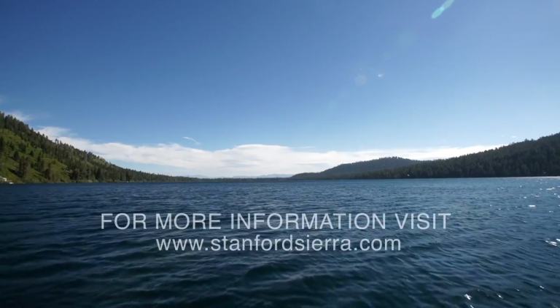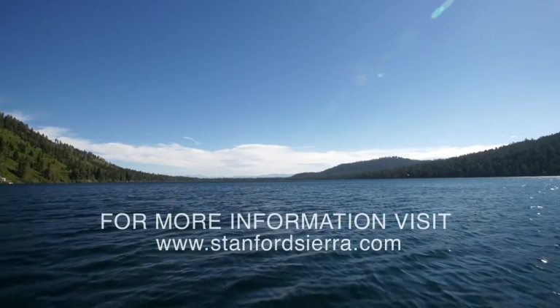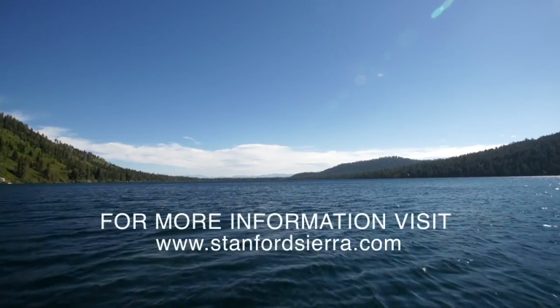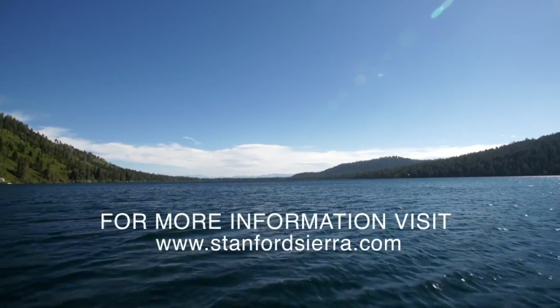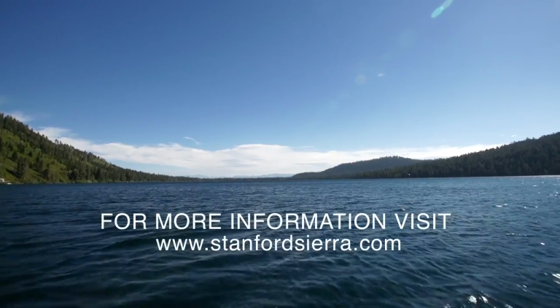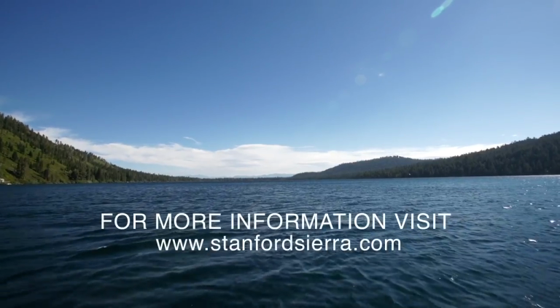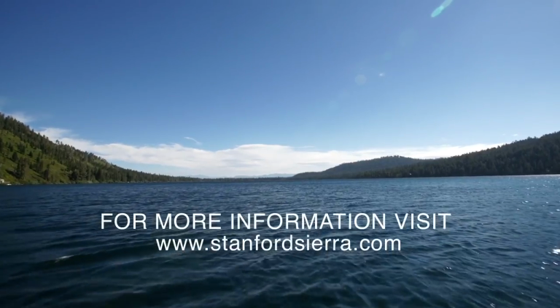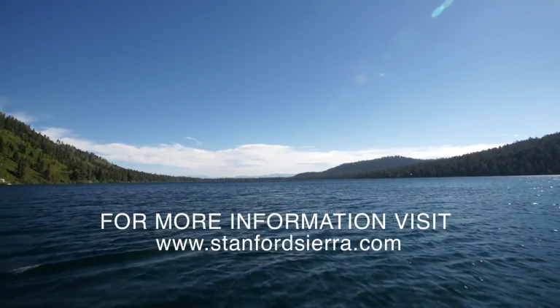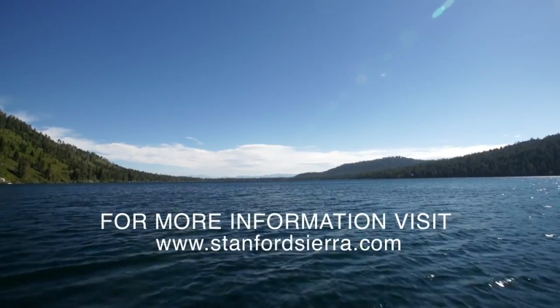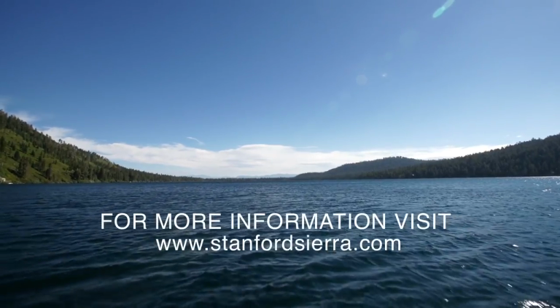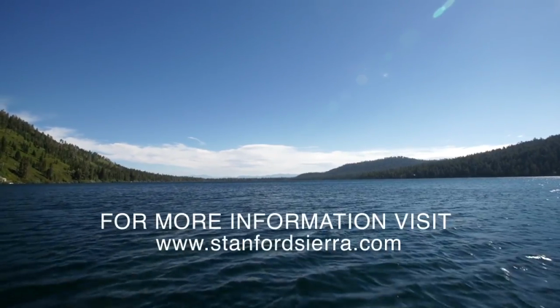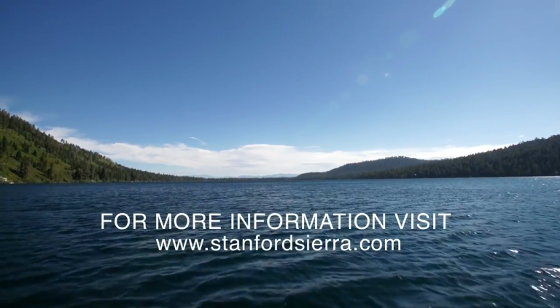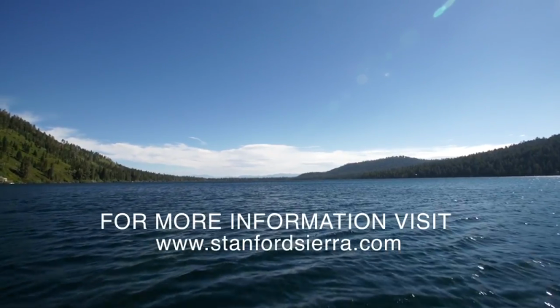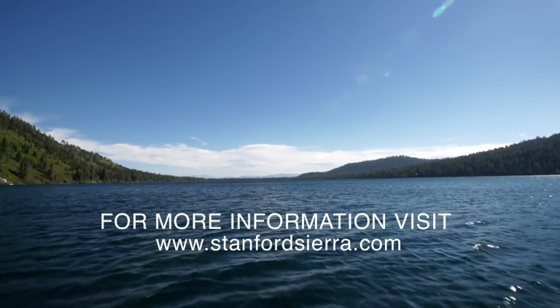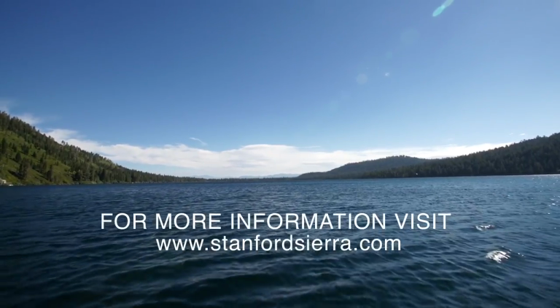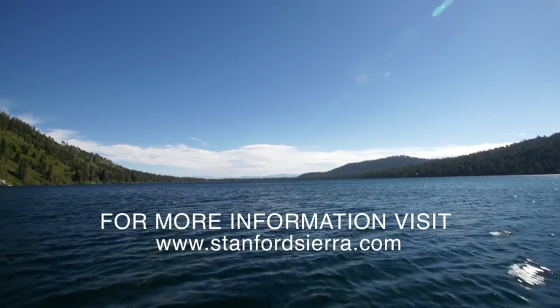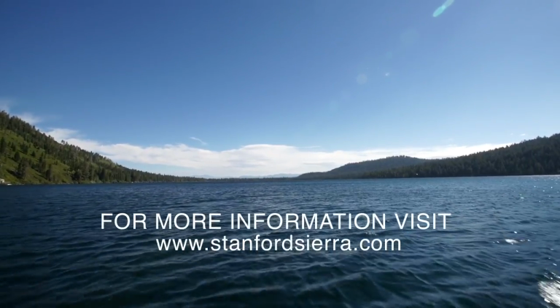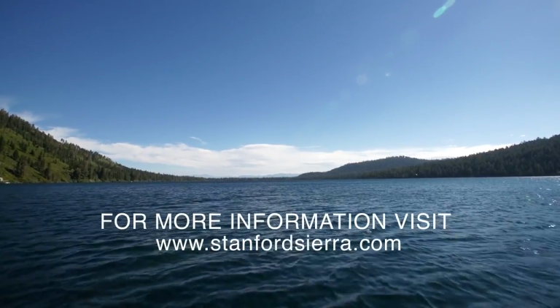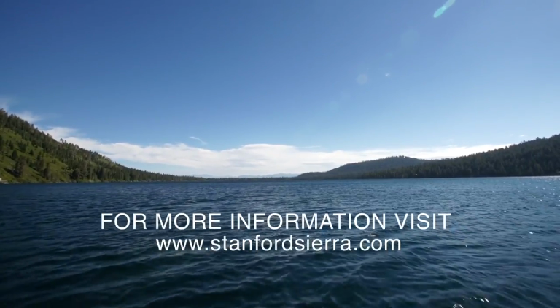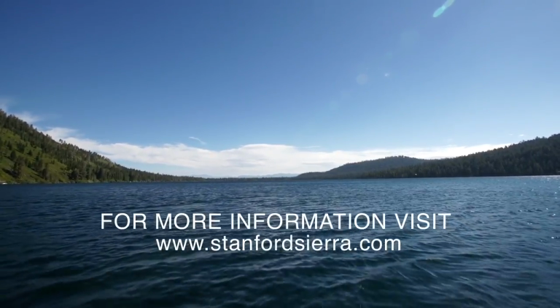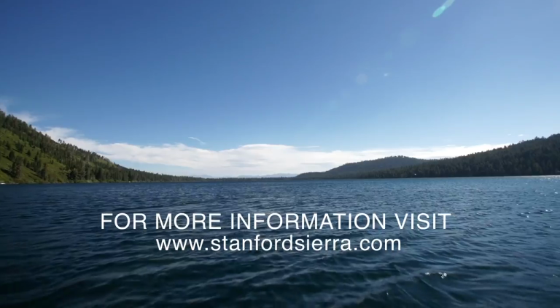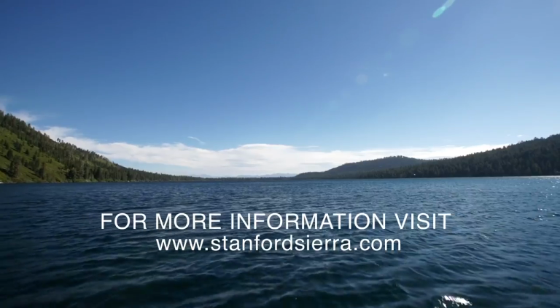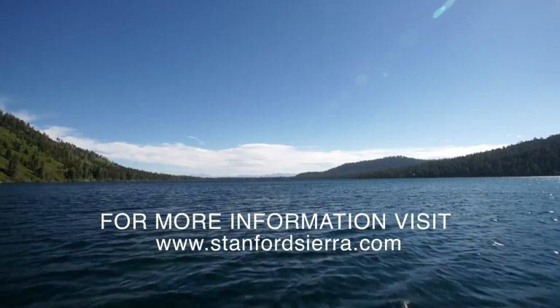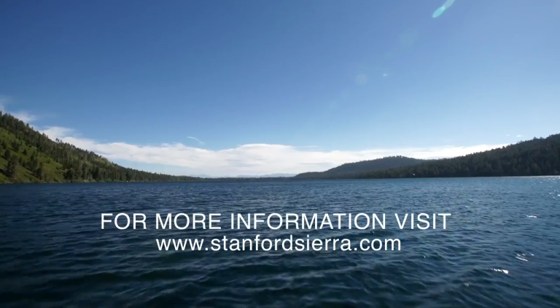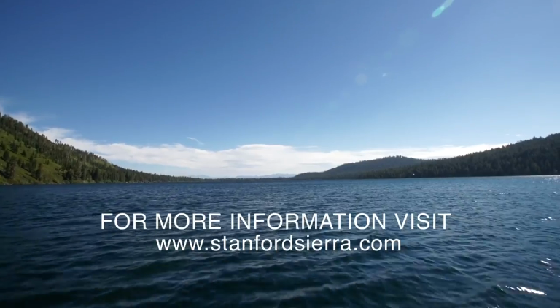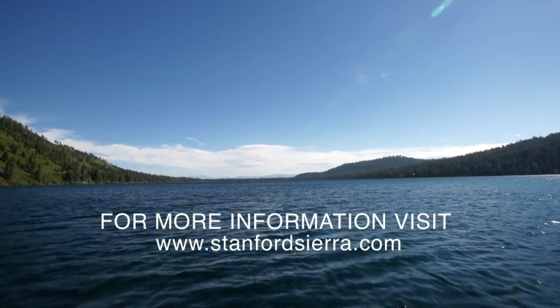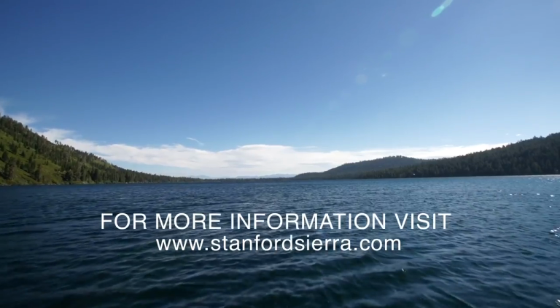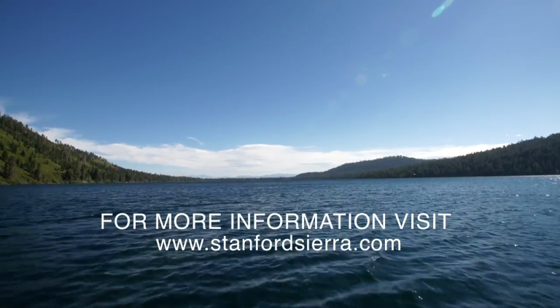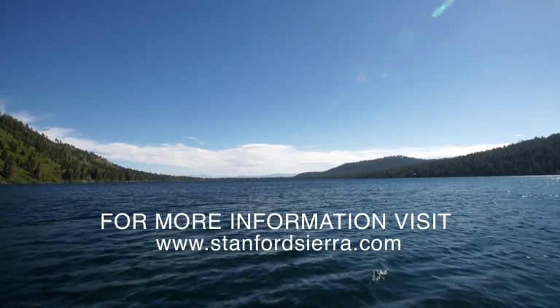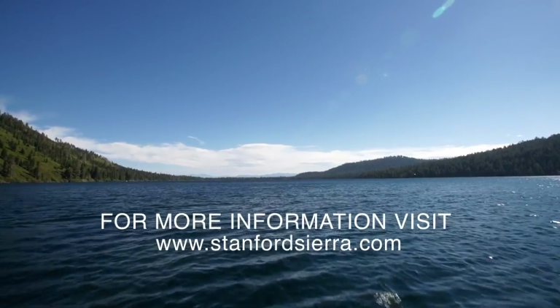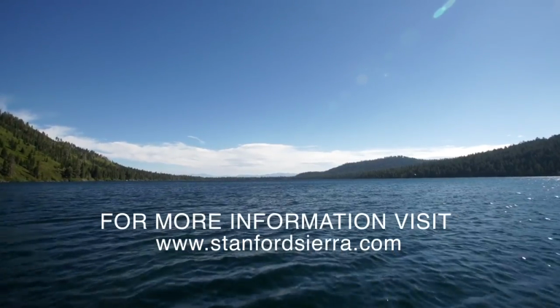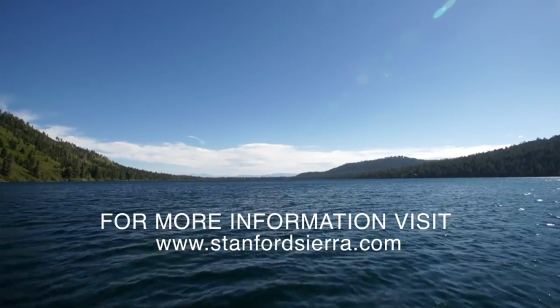Make sure you visit our website at StanfordSierra.com to check out all the things available for our Stanford Sierra Conference Center.